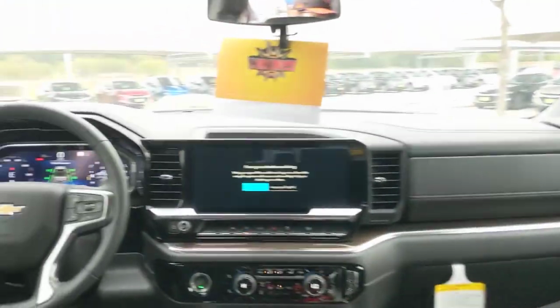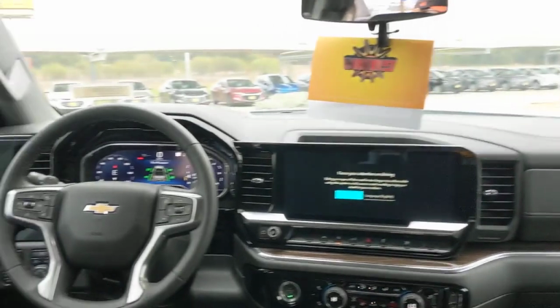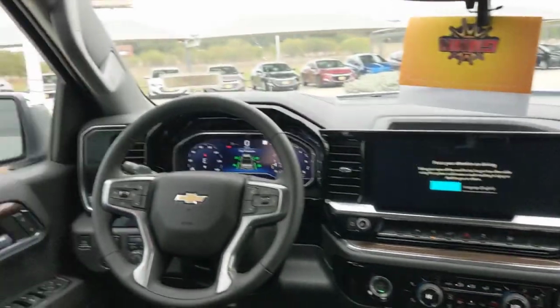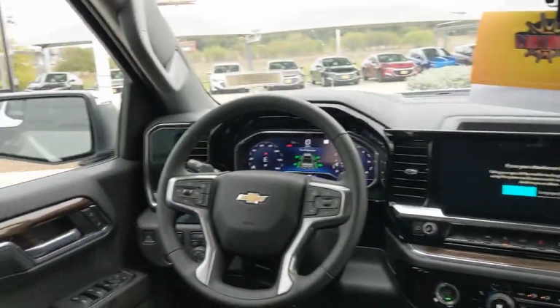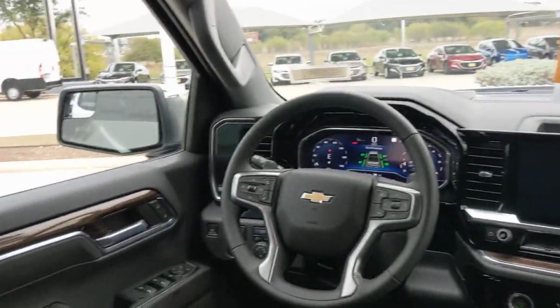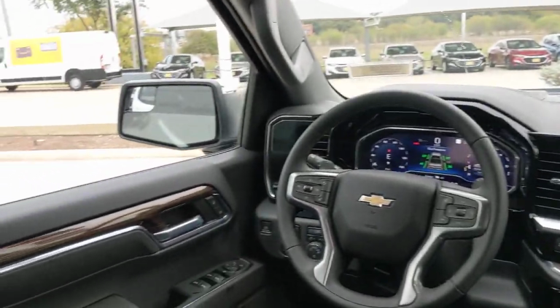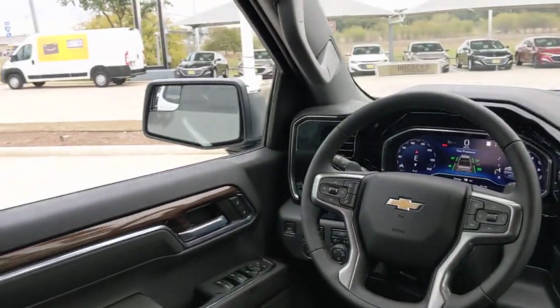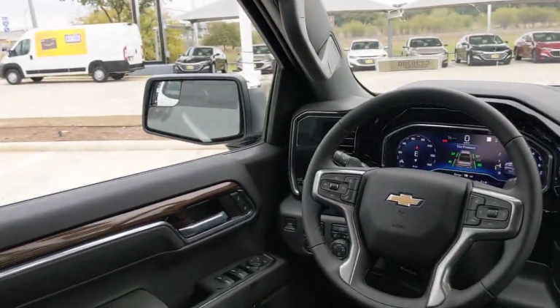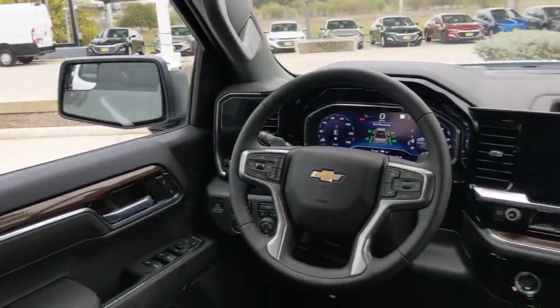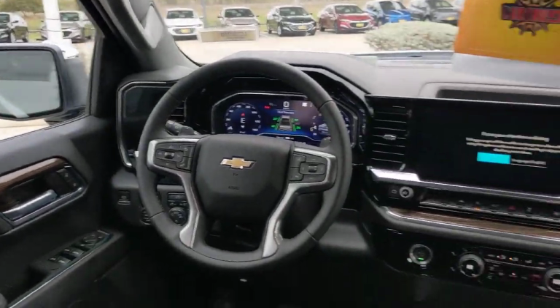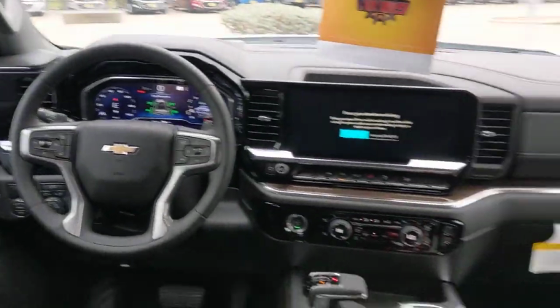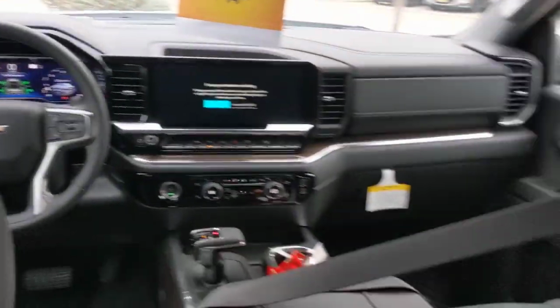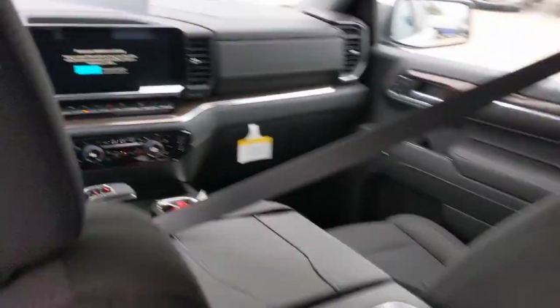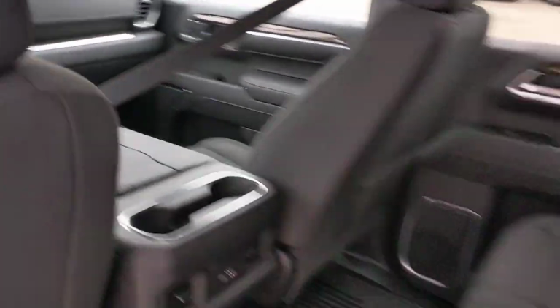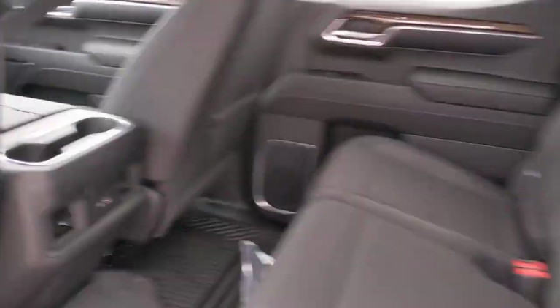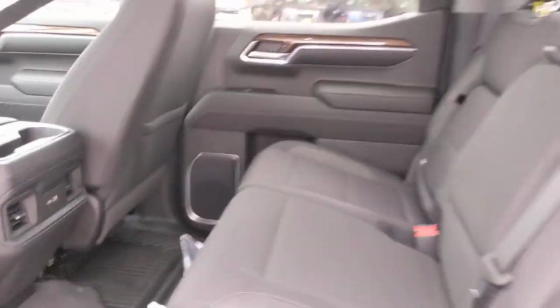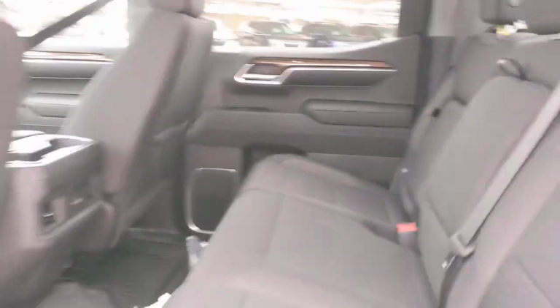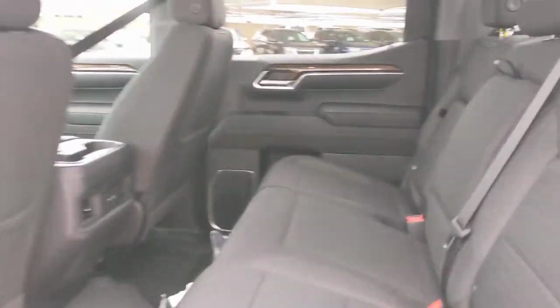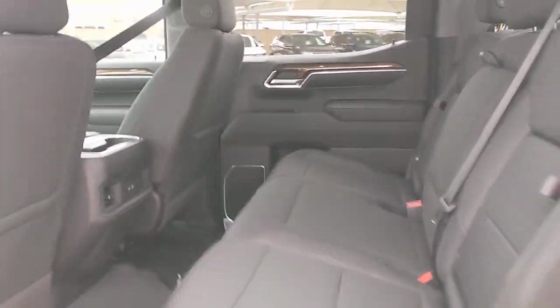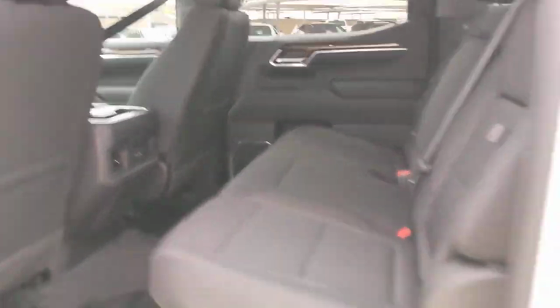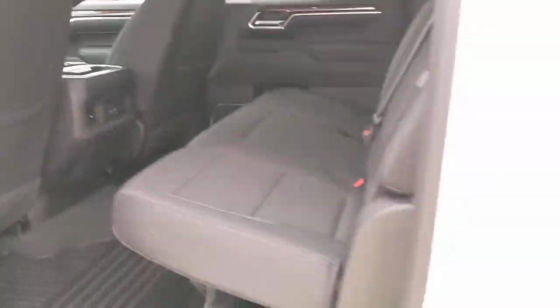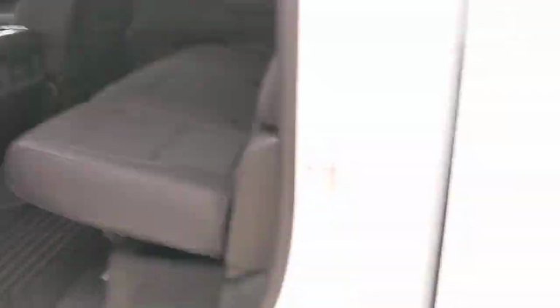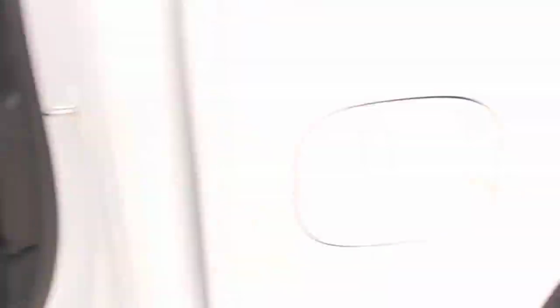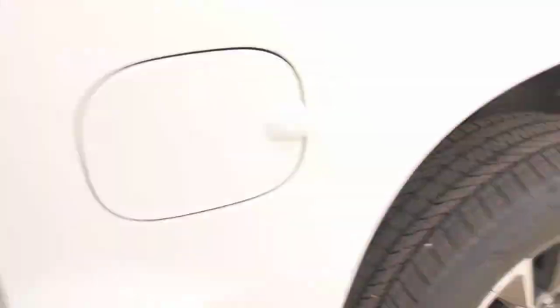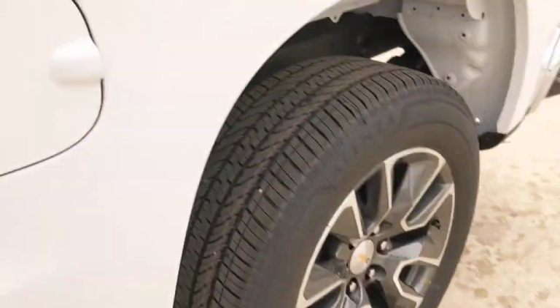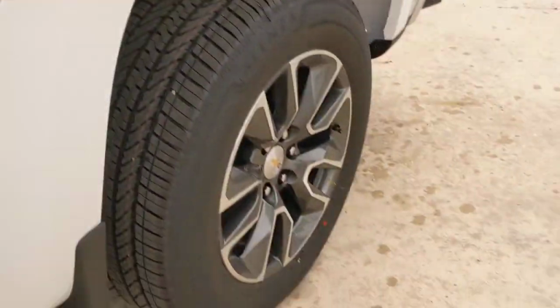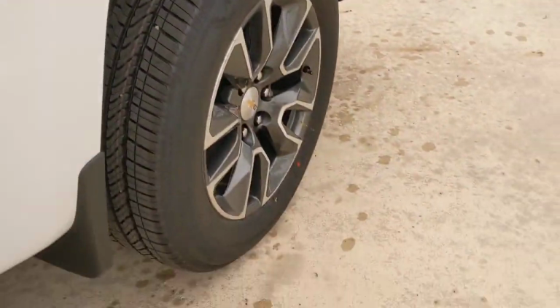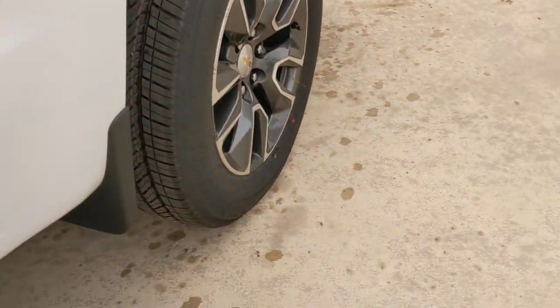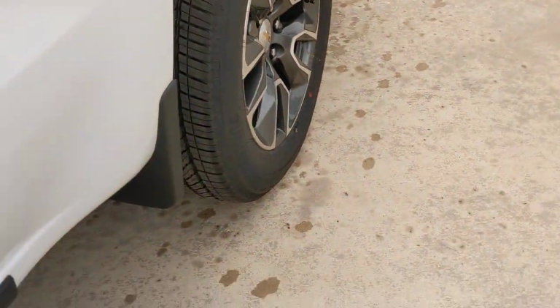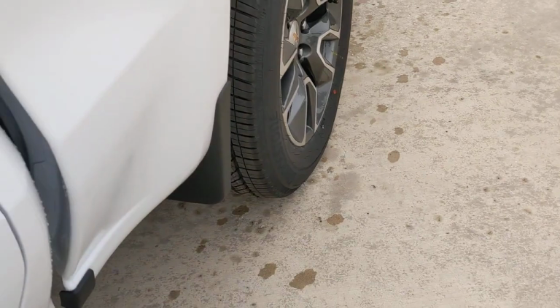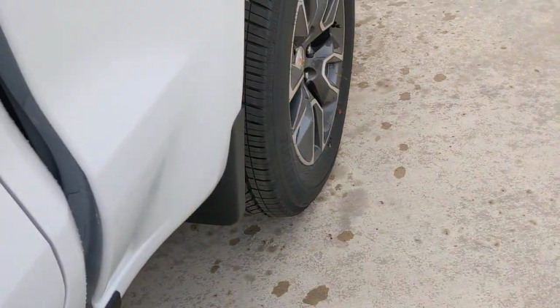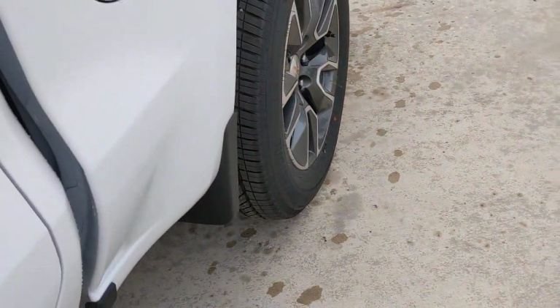Powerful versatility meets comfortable convenience in the Silverado 1500. Come in and drive it.